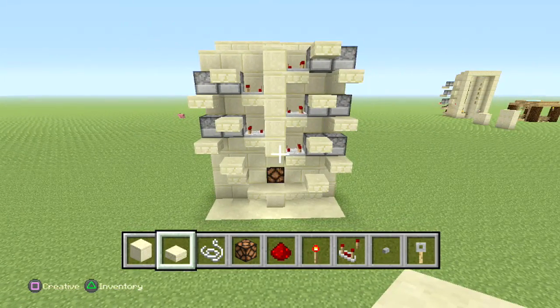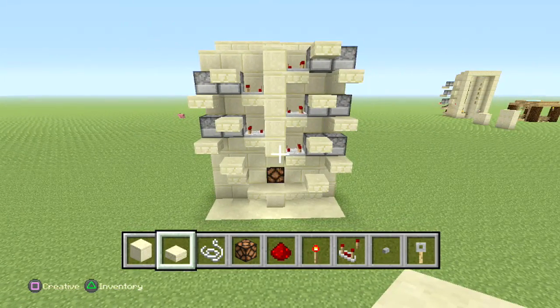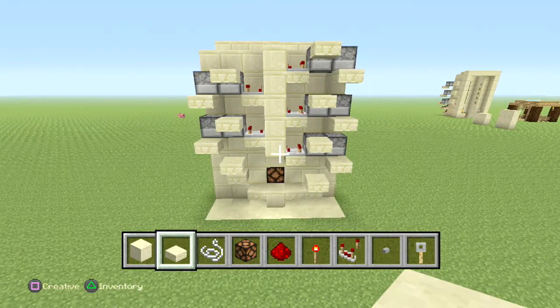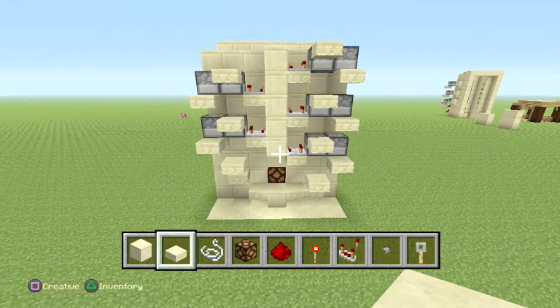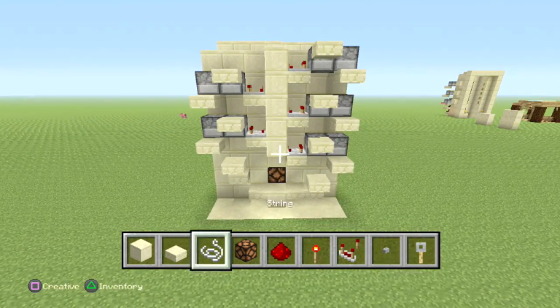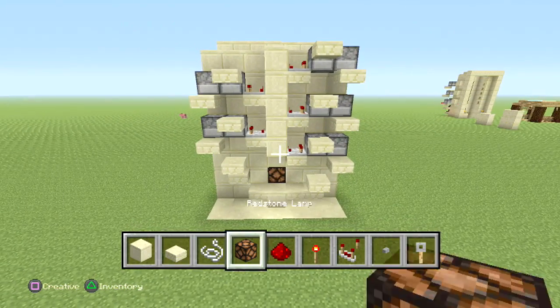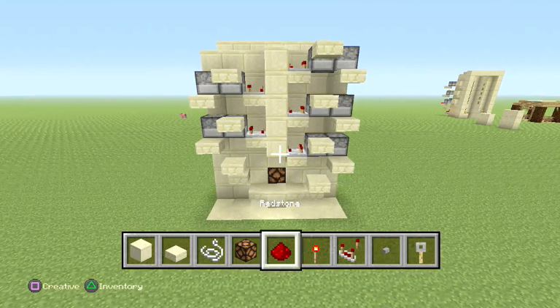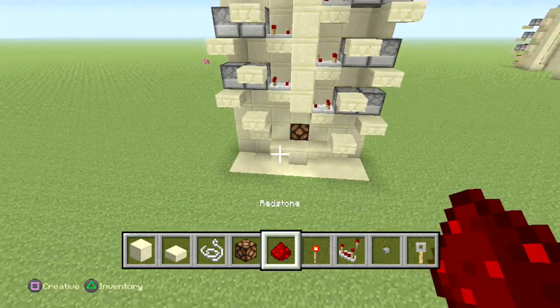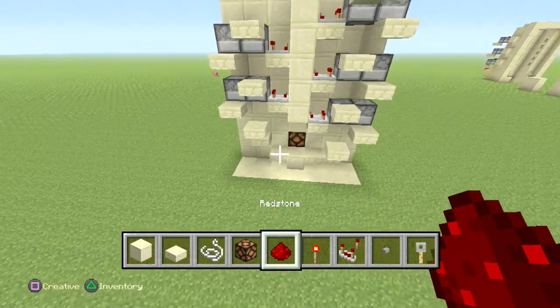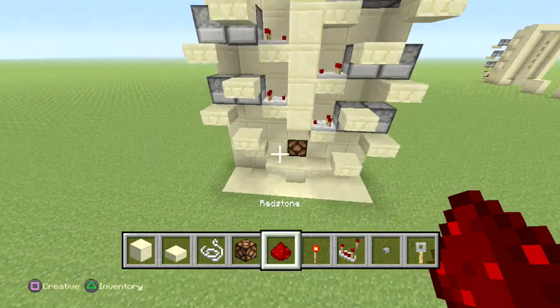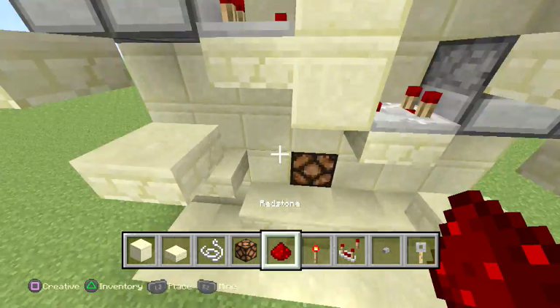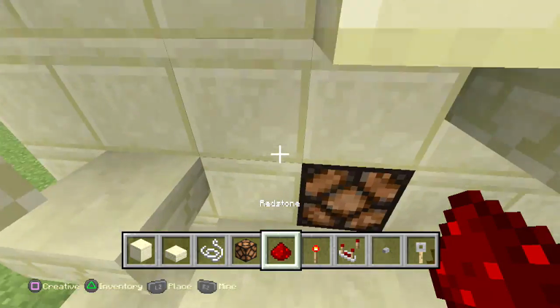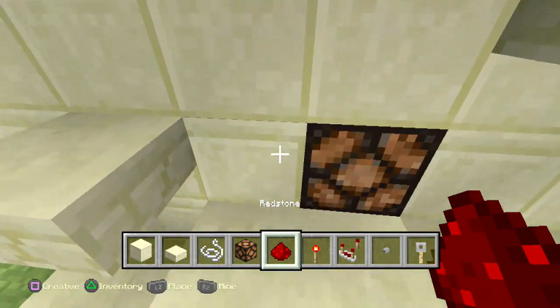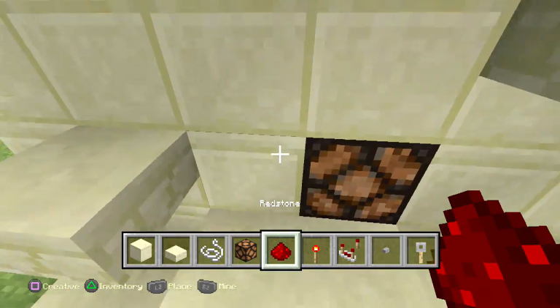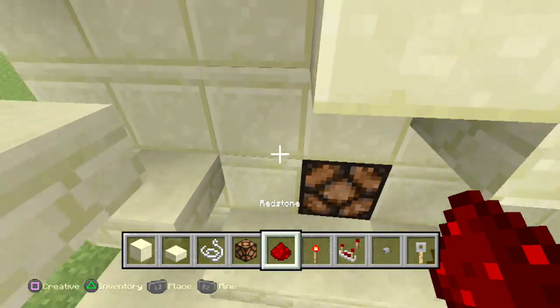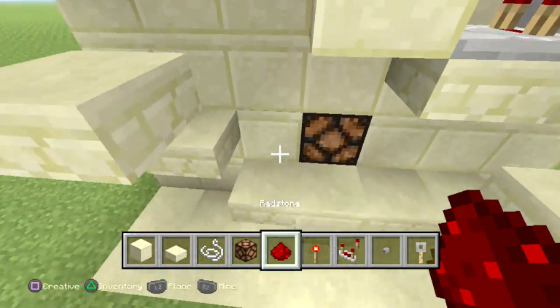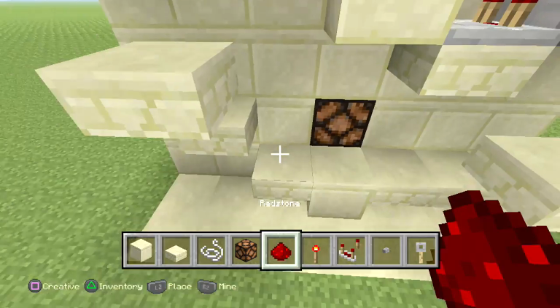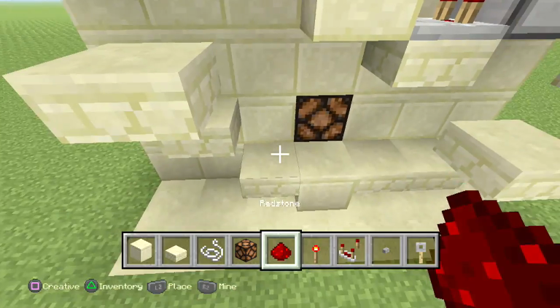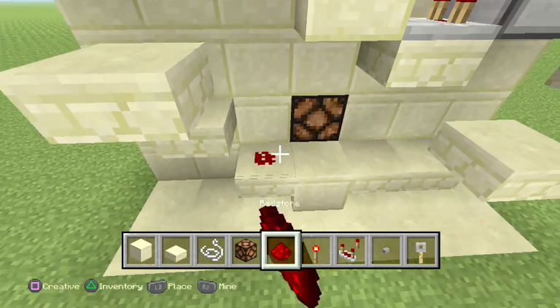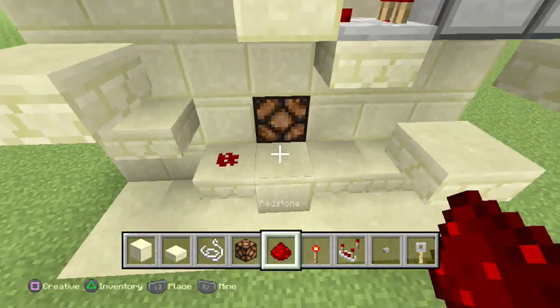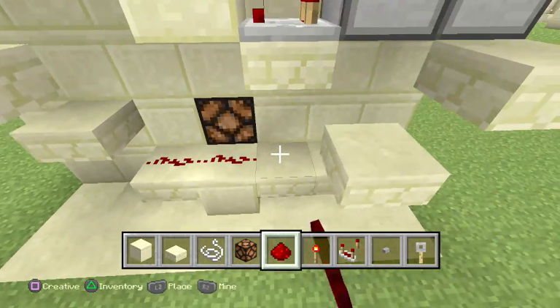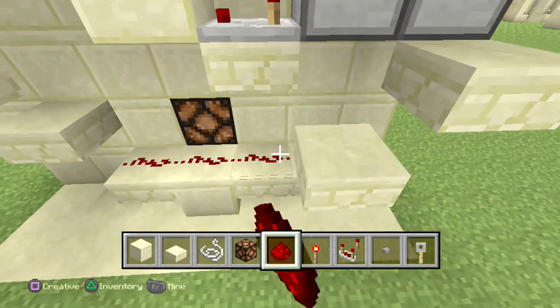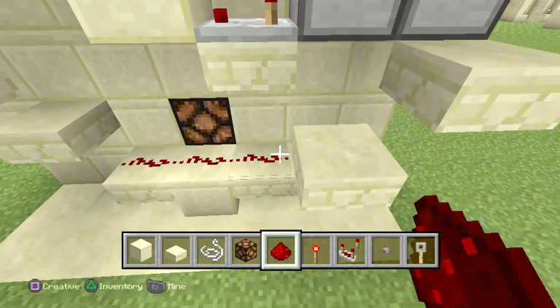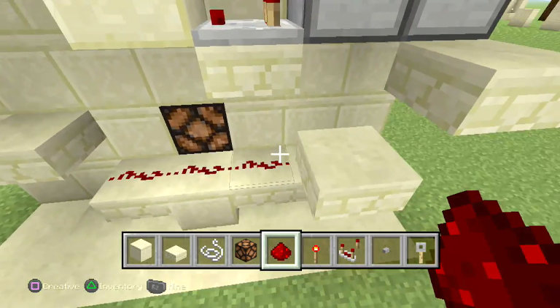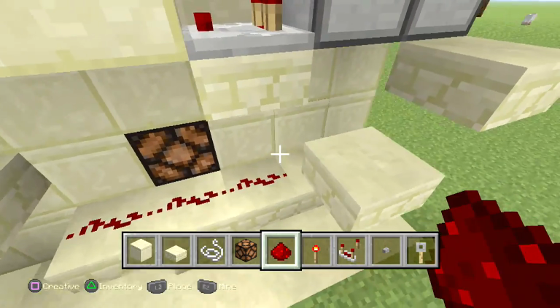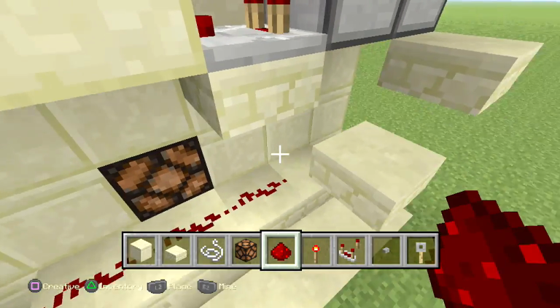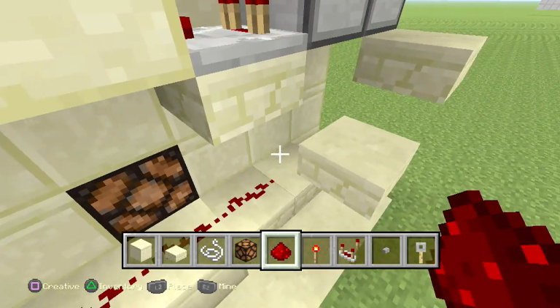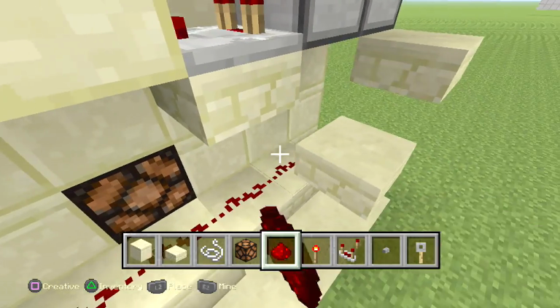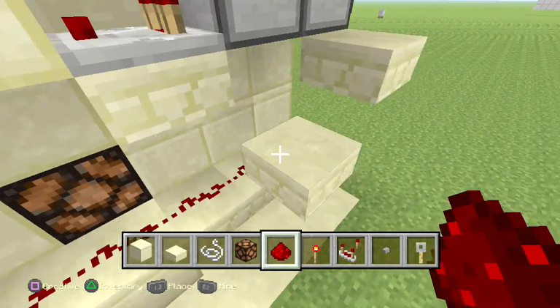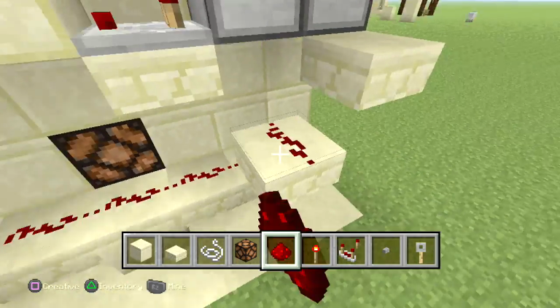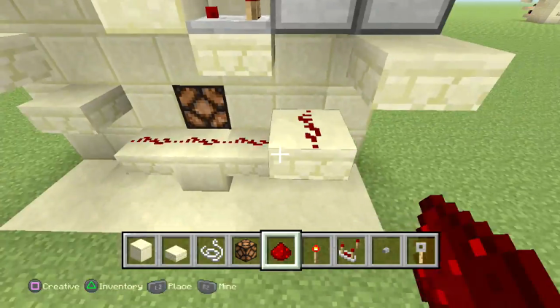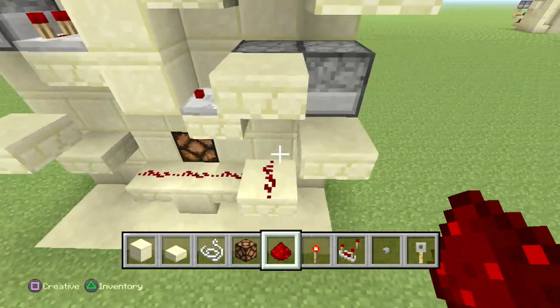At this point I want you to have this kind of layout, and you're going to place redstone dust on top of each half slab, just like so.